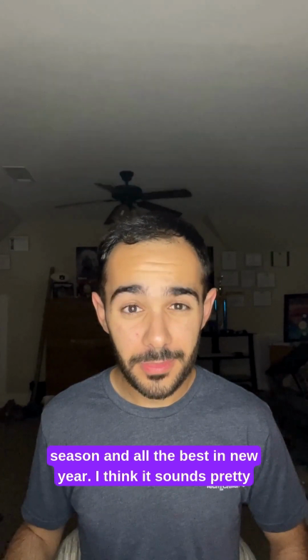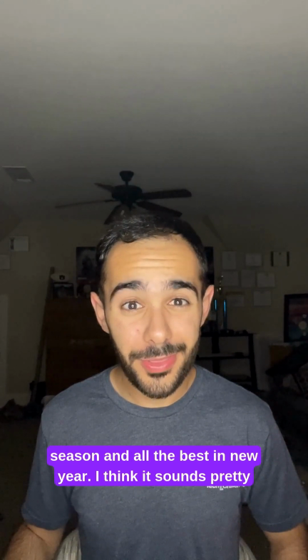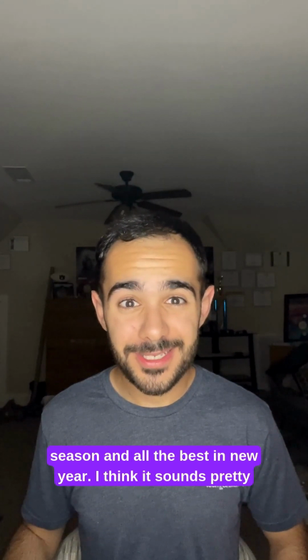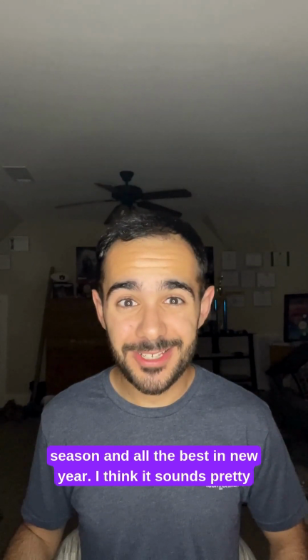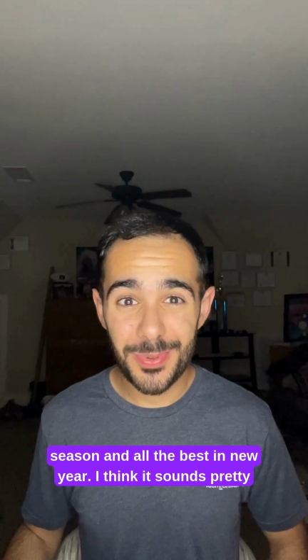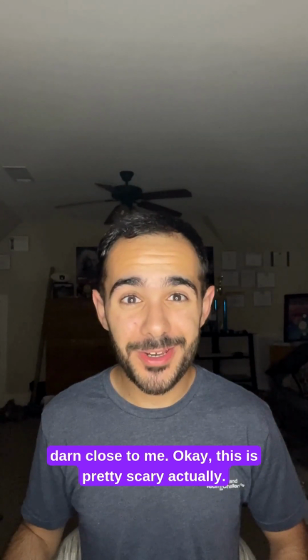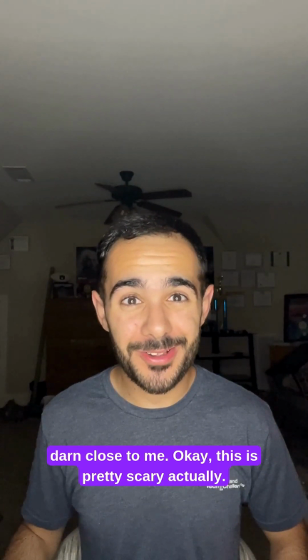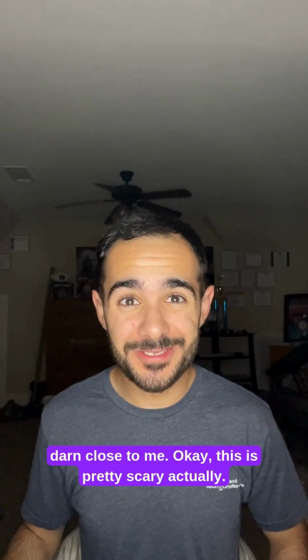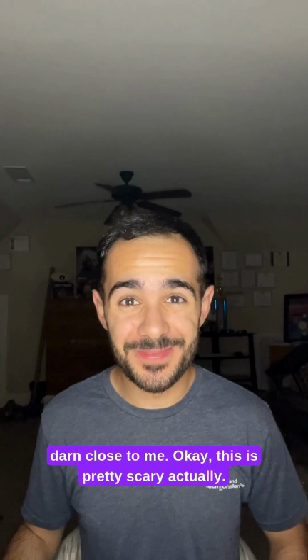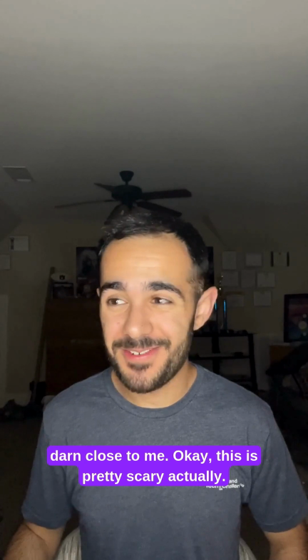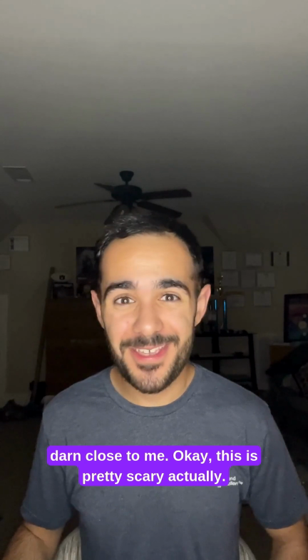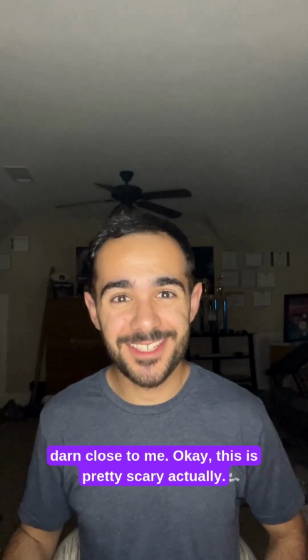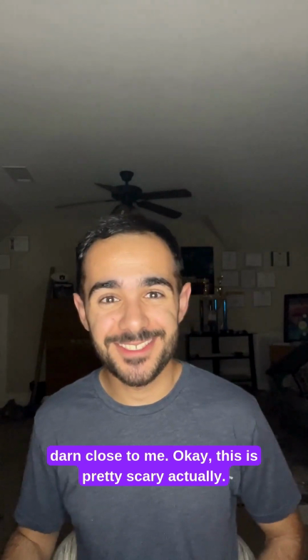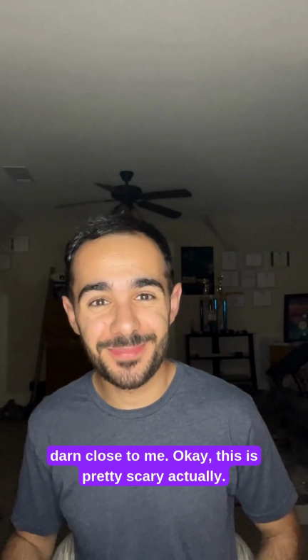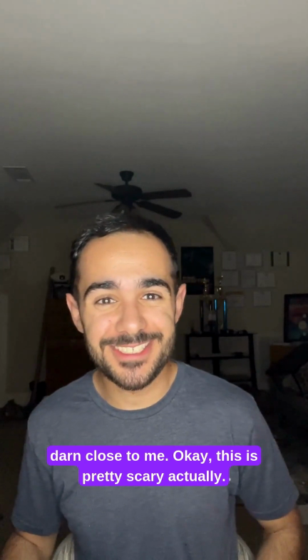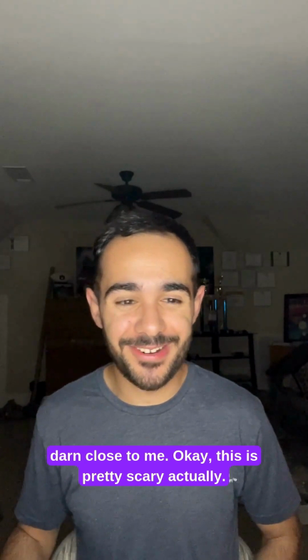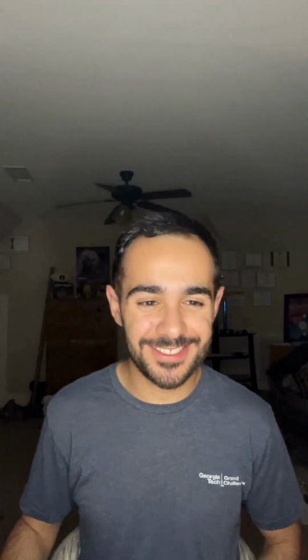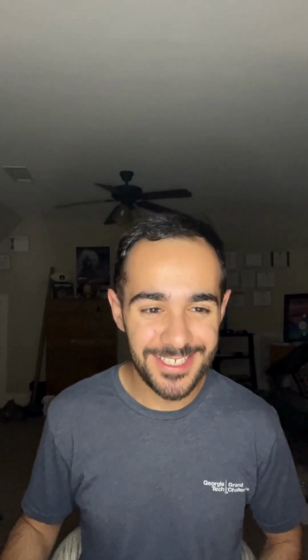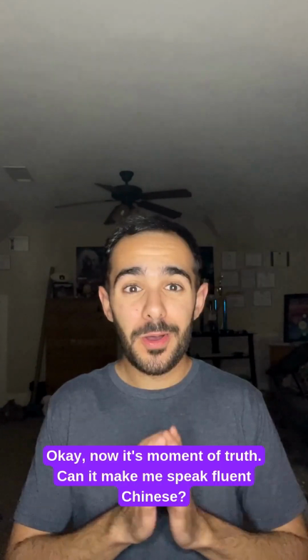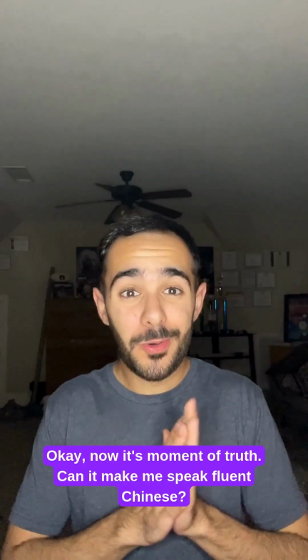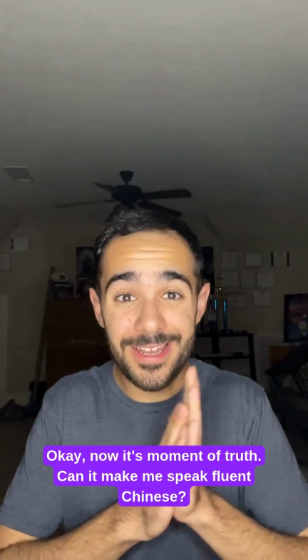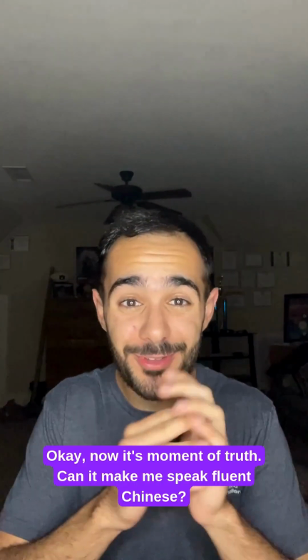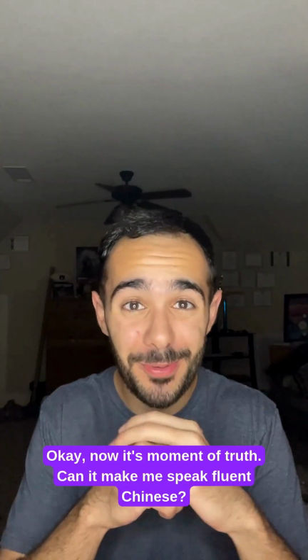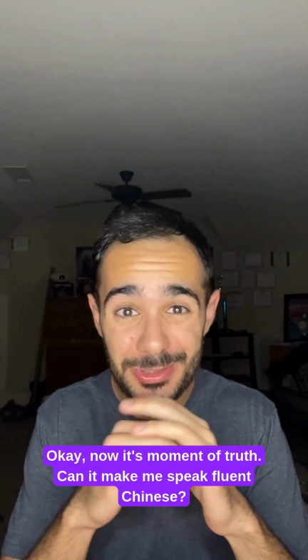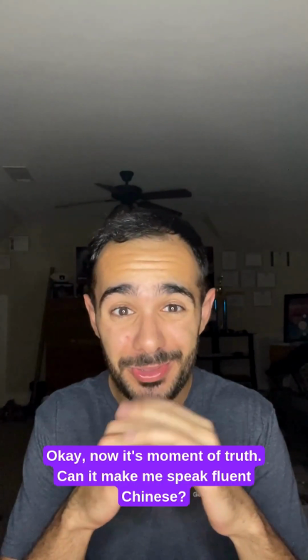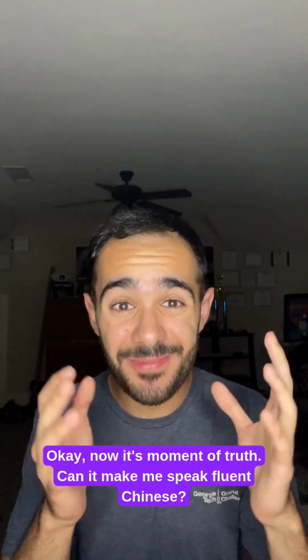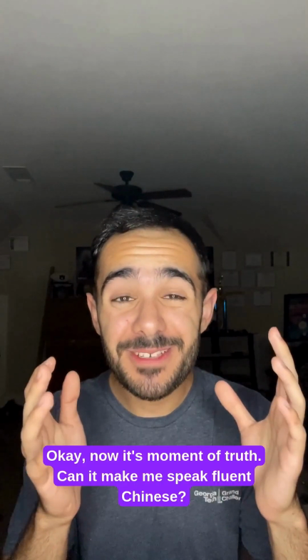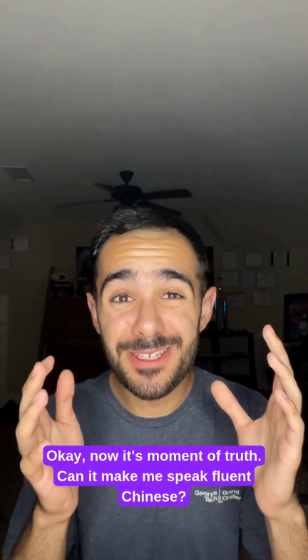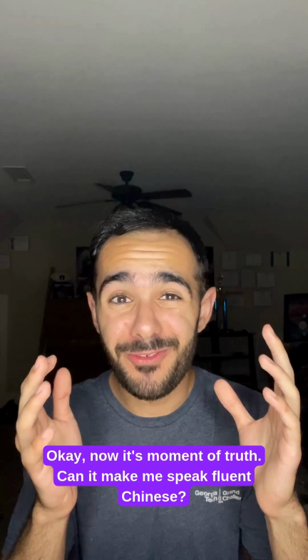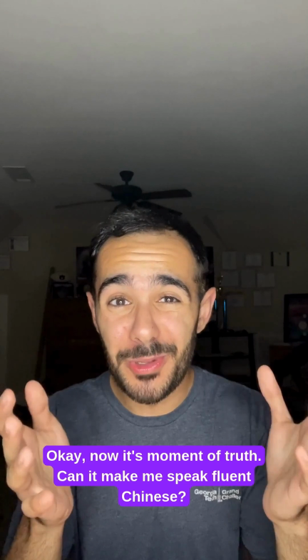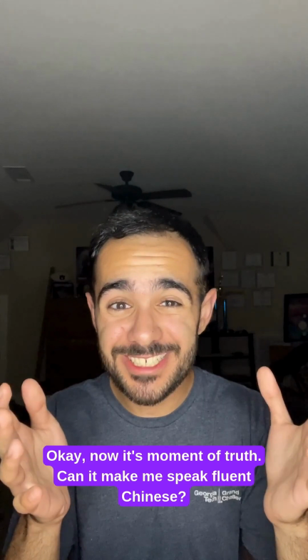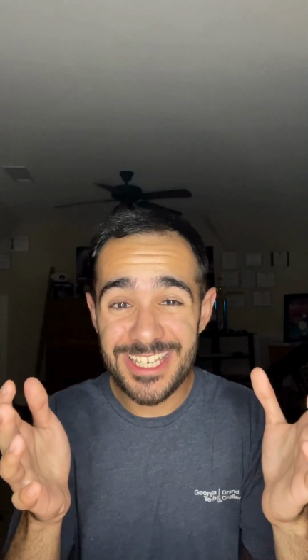I think it sounds pretty darn close to me. Okay, this is pretty scary actually. Now it's the moment of truth — can it make me speak fluent Chinese?